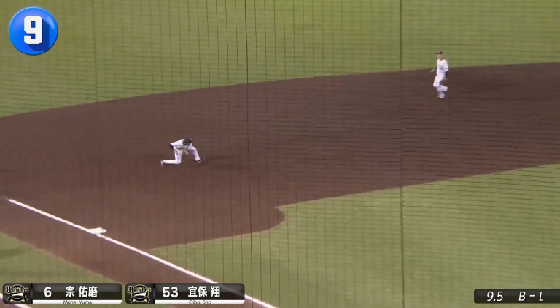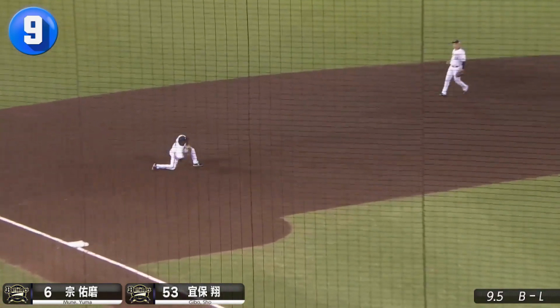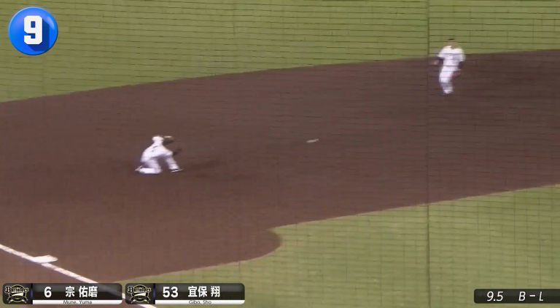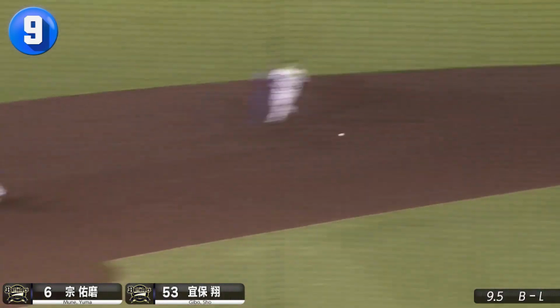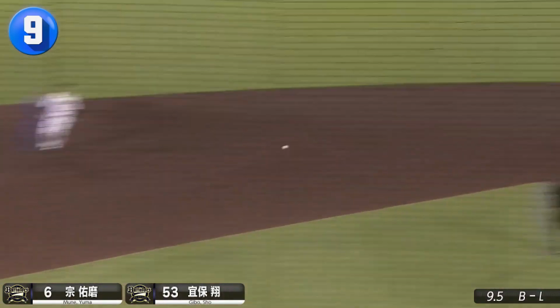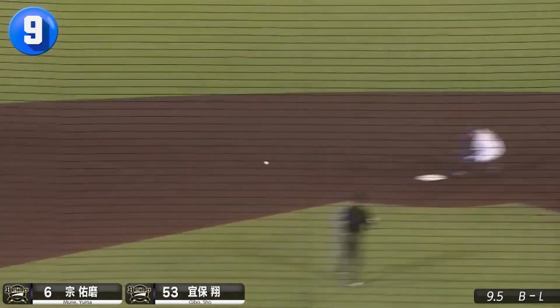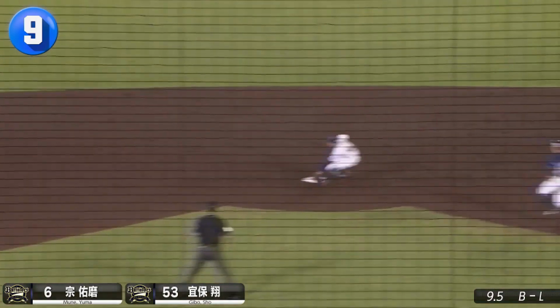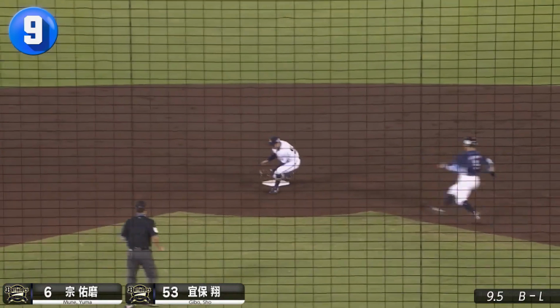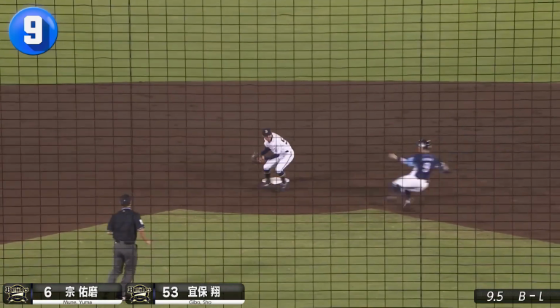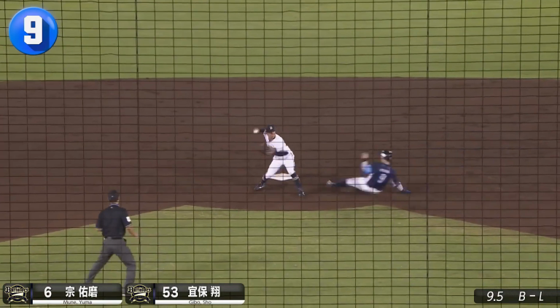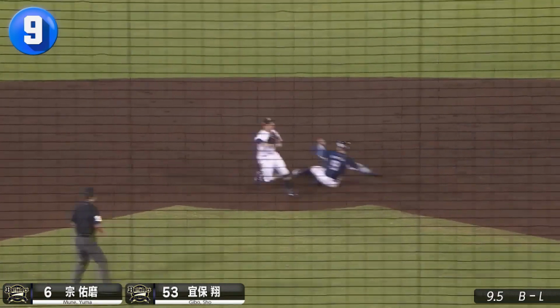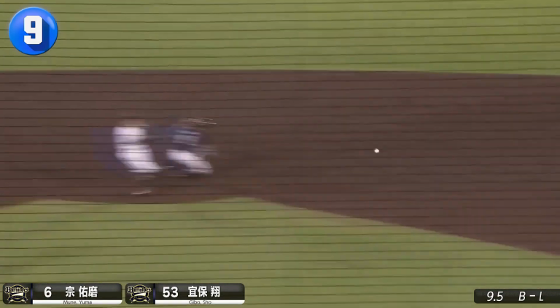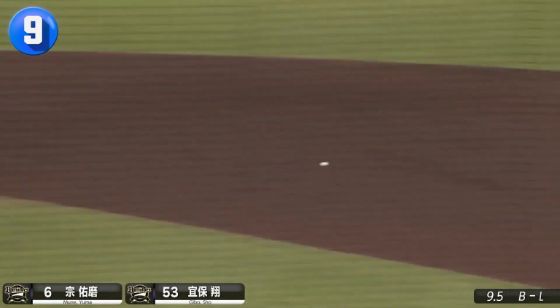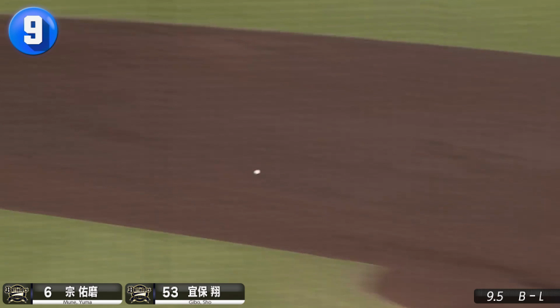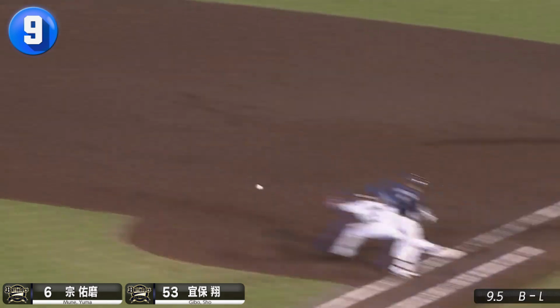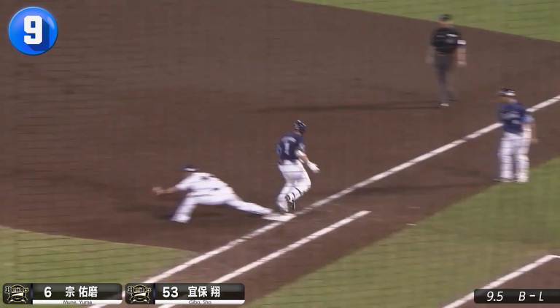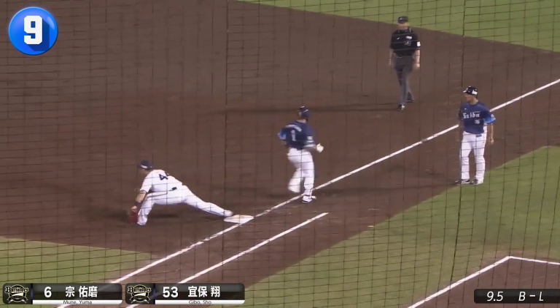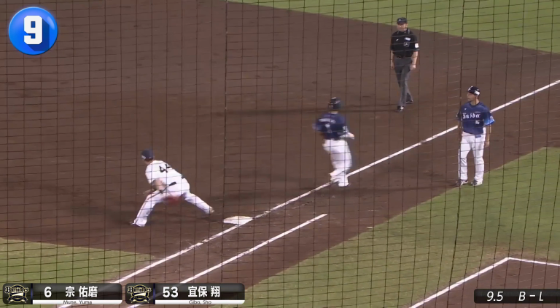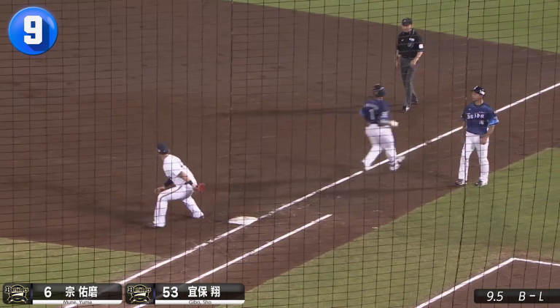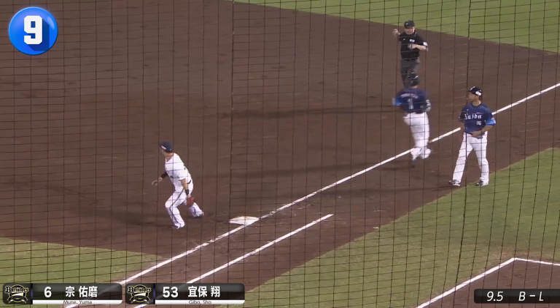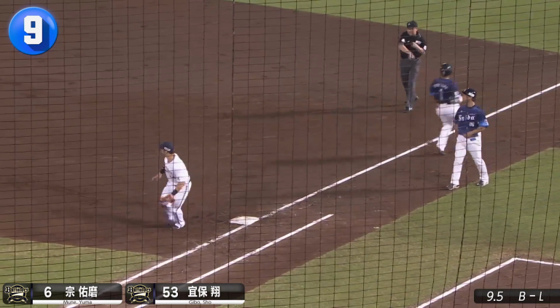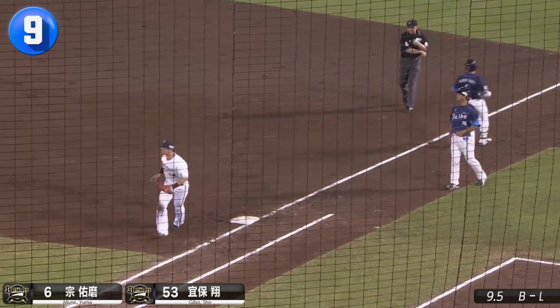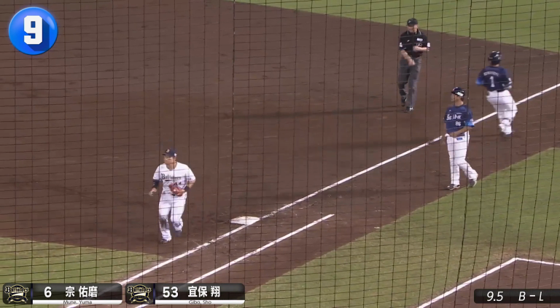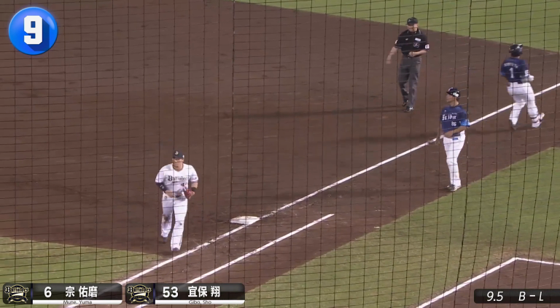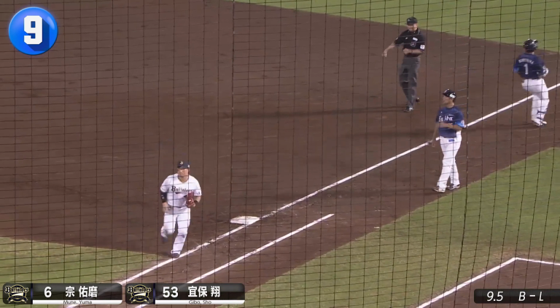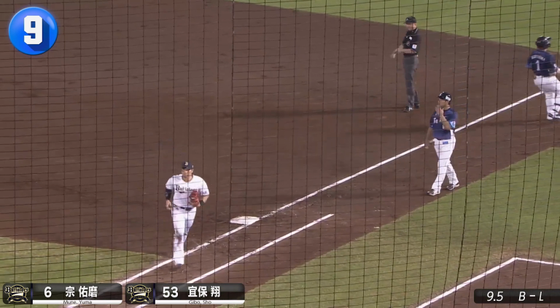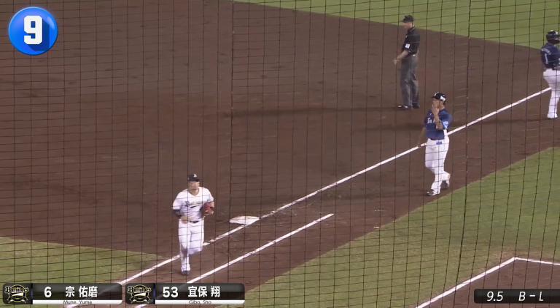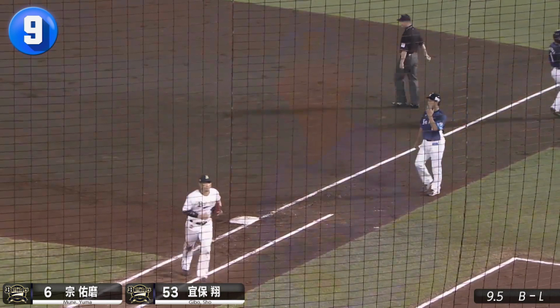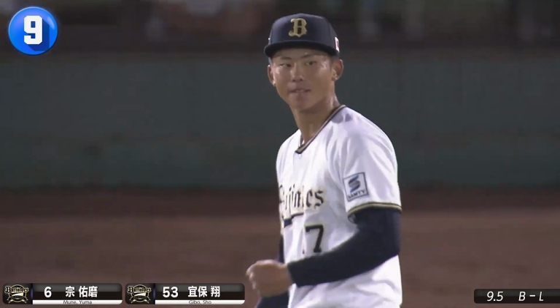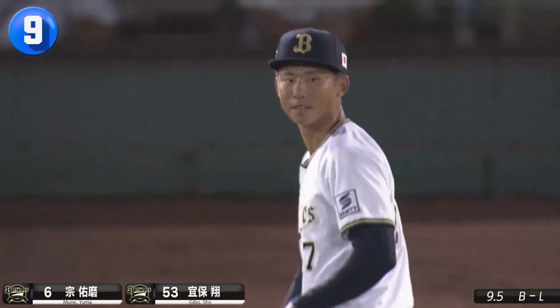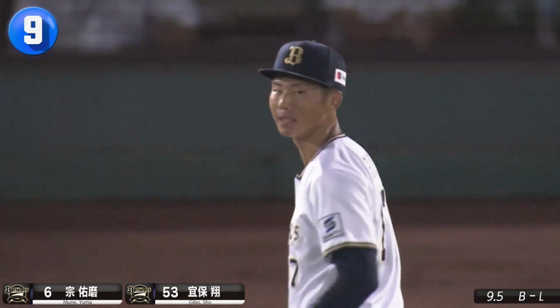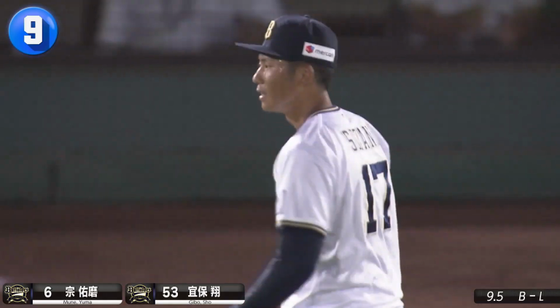How low can you throw? Mune and second baseman Shogibo with a limbo-worthy around-the-horn double play.